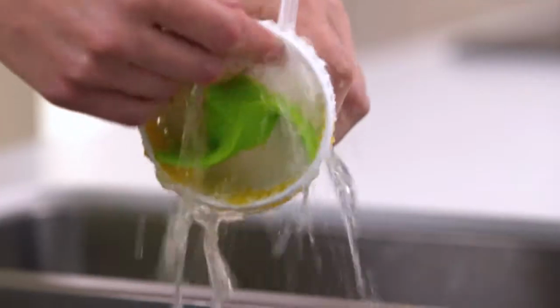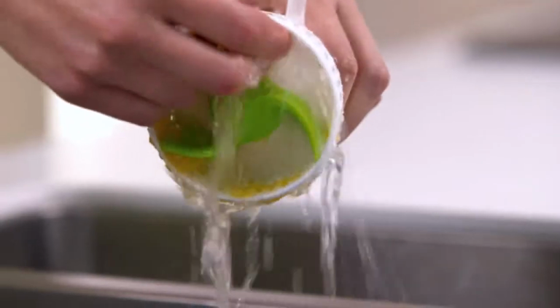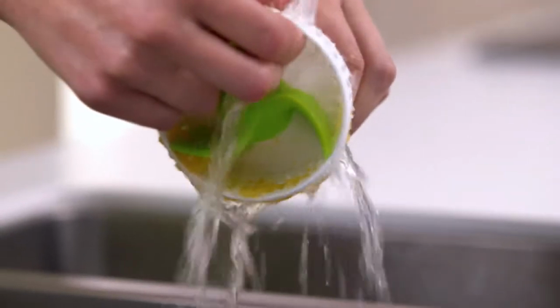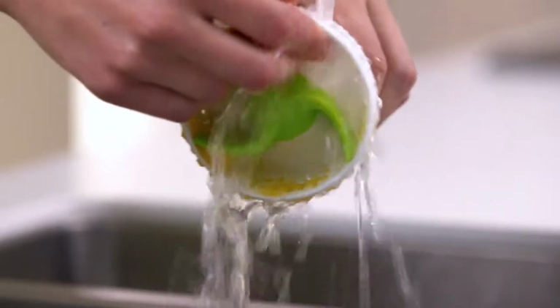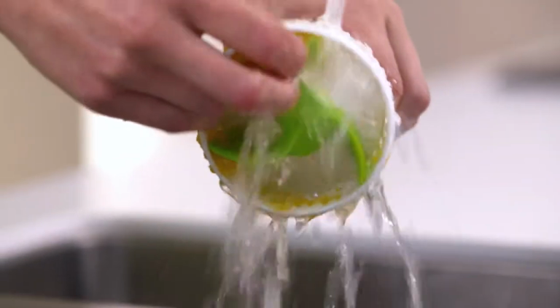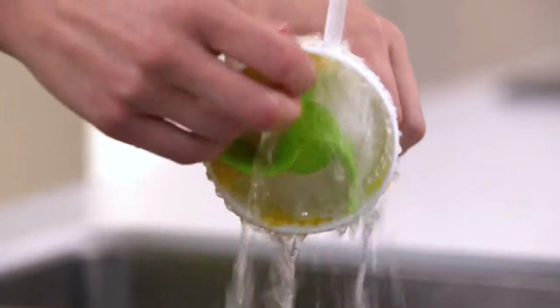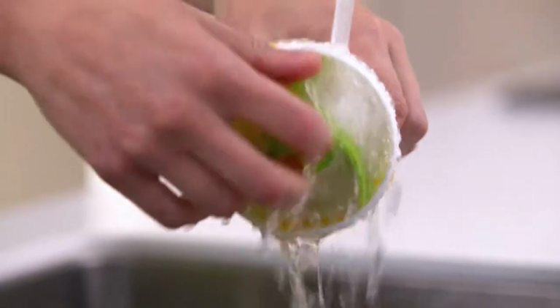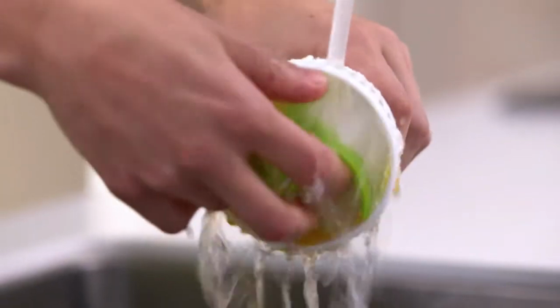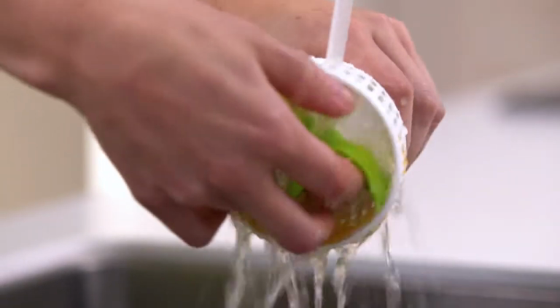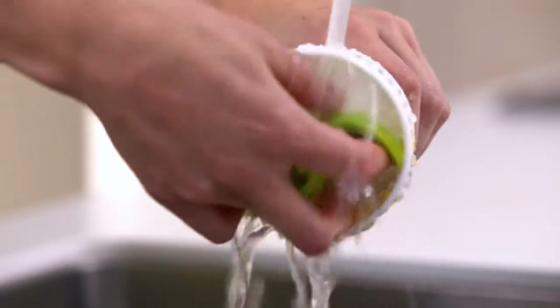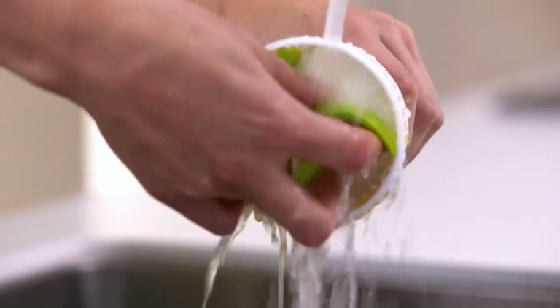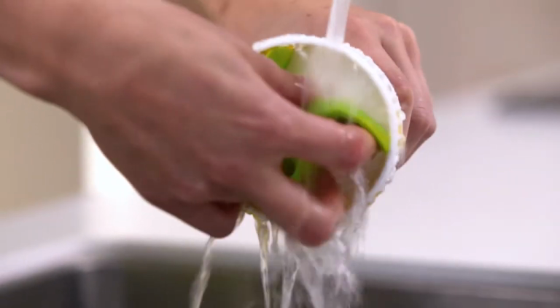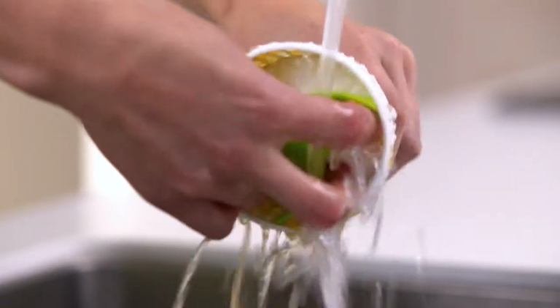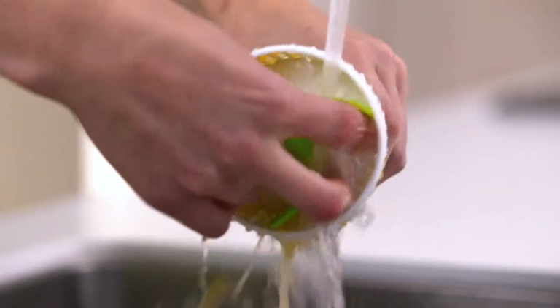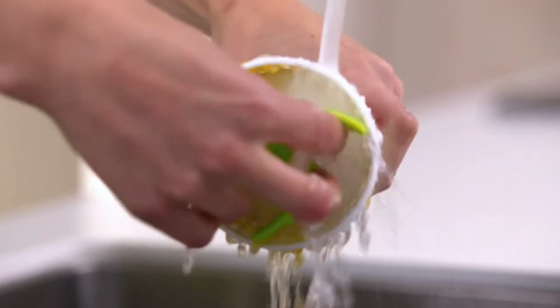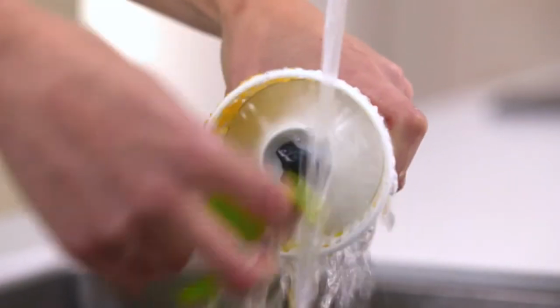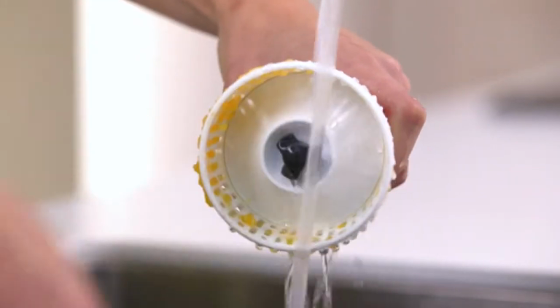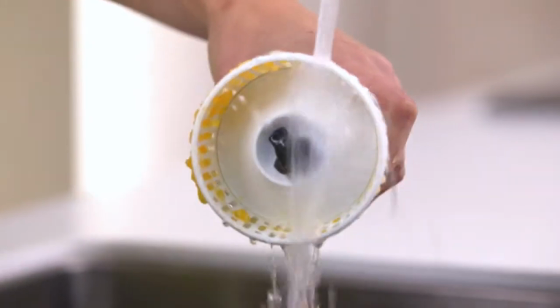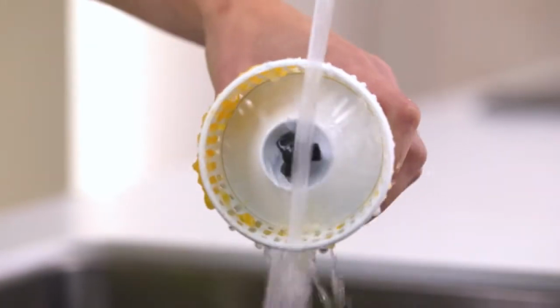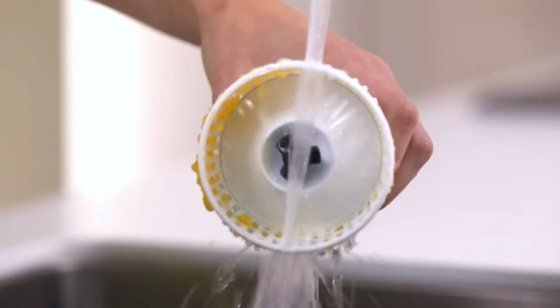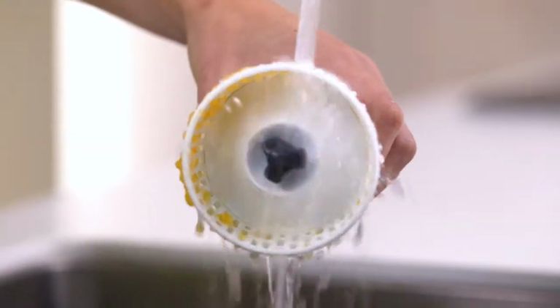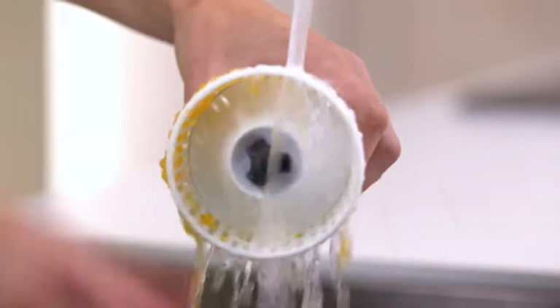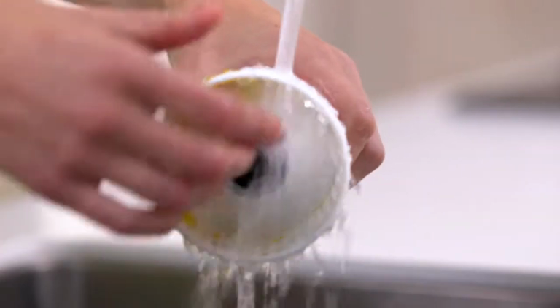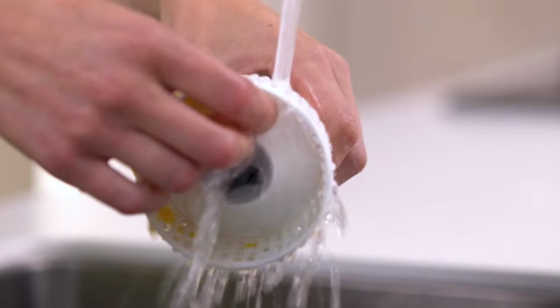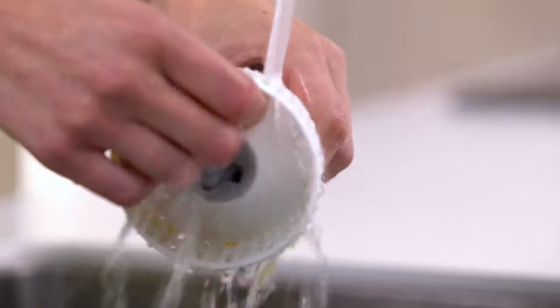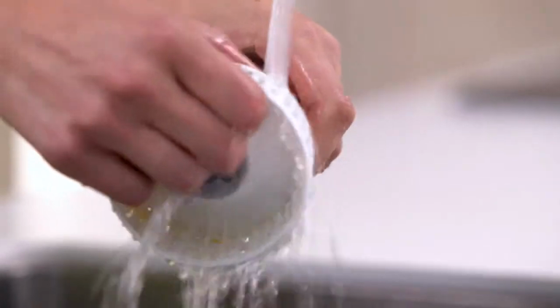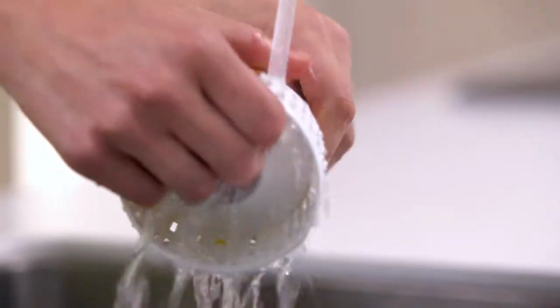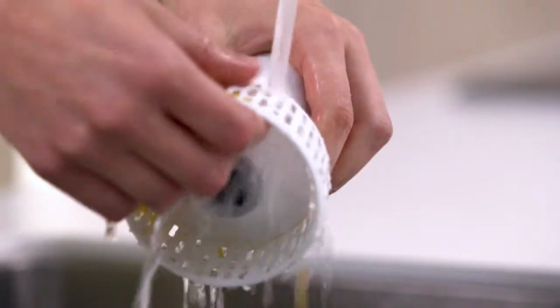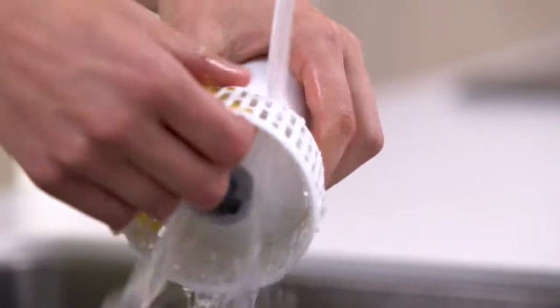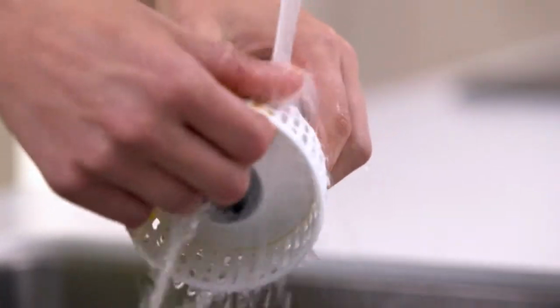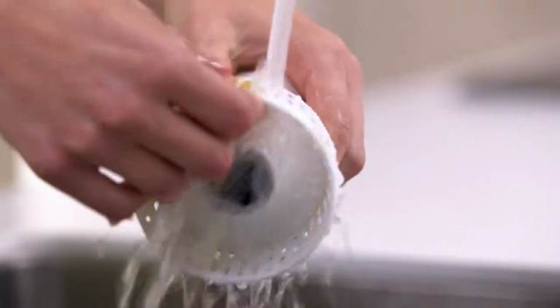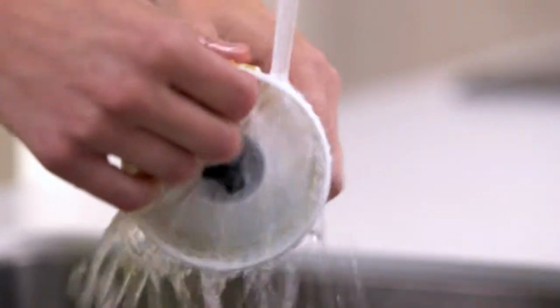The masher is very easy to clean. Just remove the masher head and rotor blade and wash in warm water.